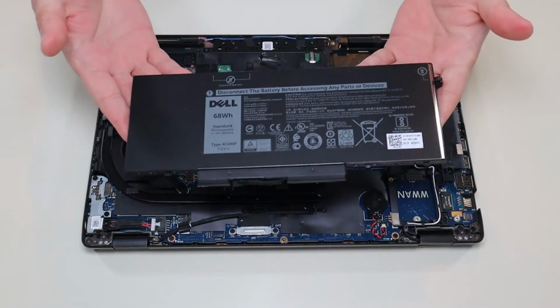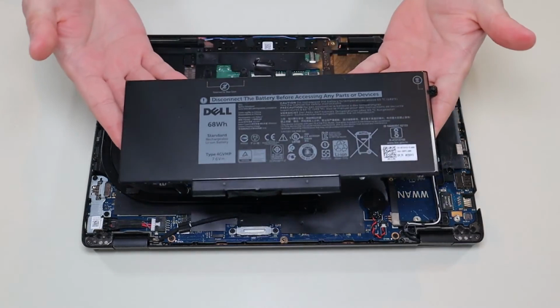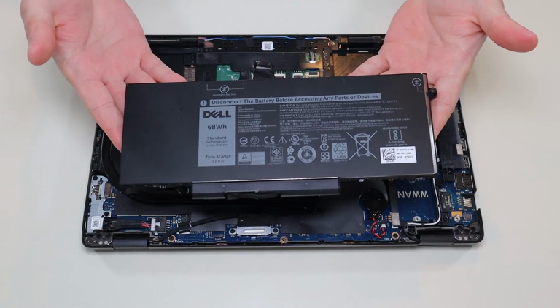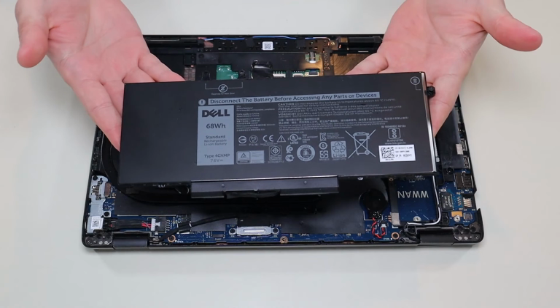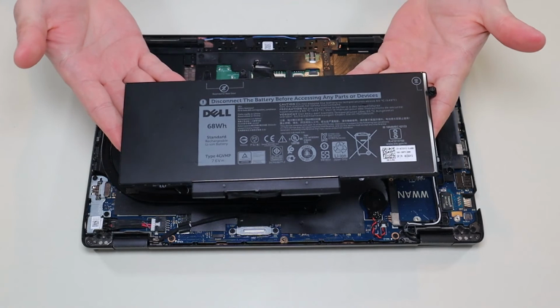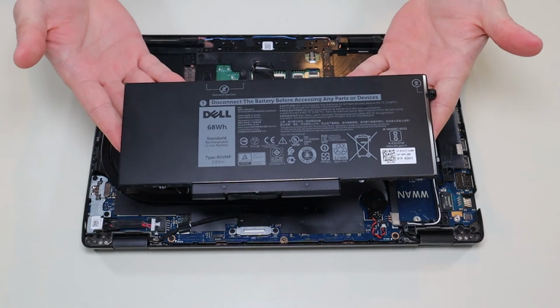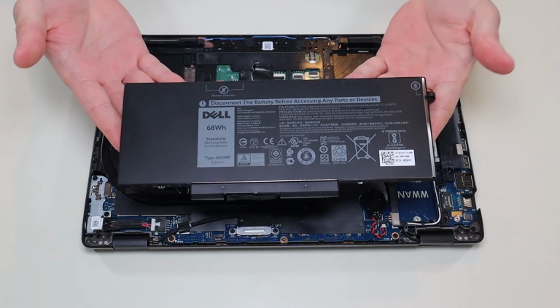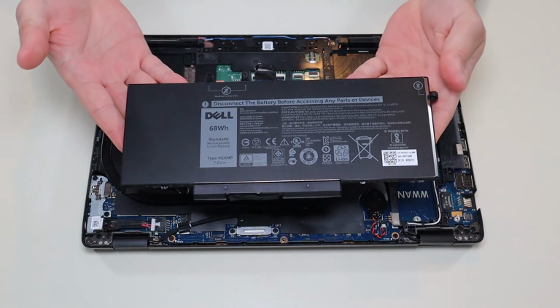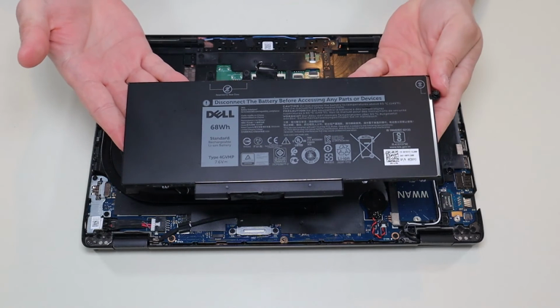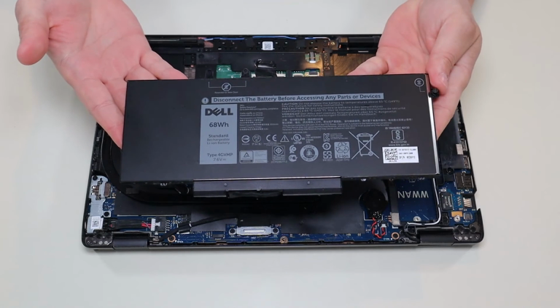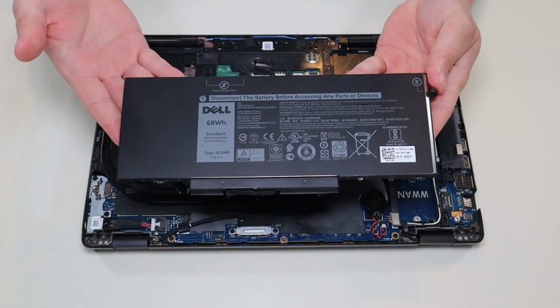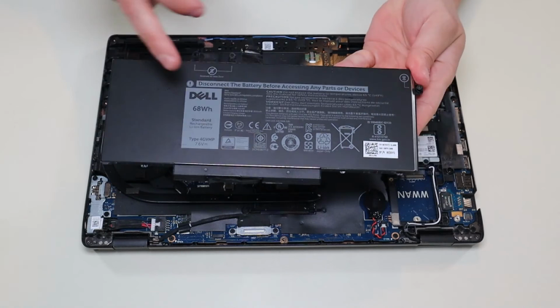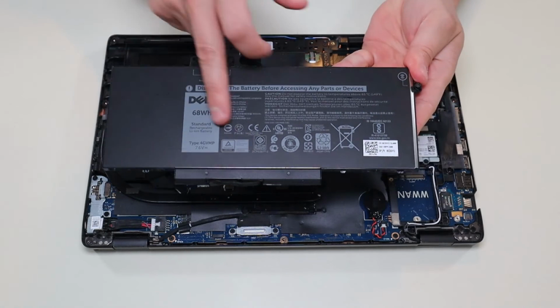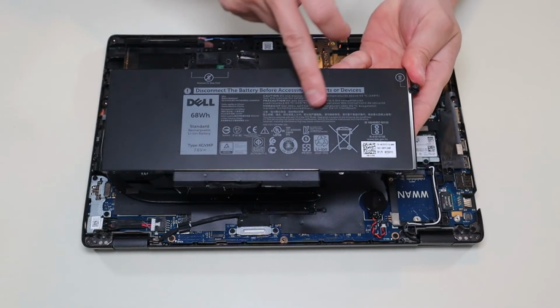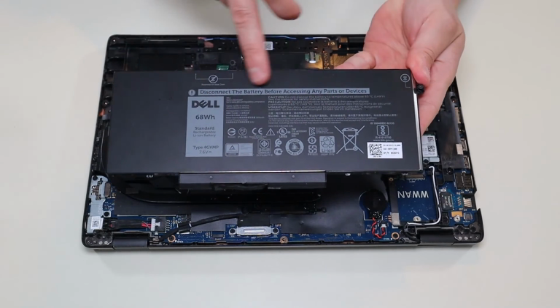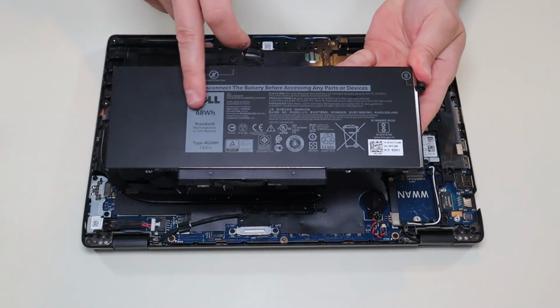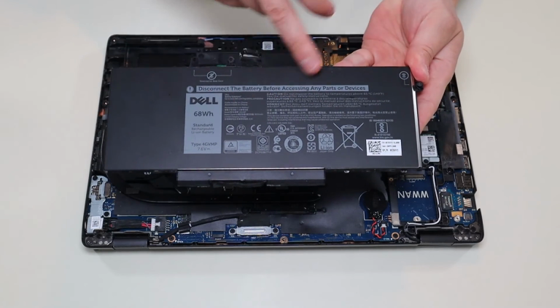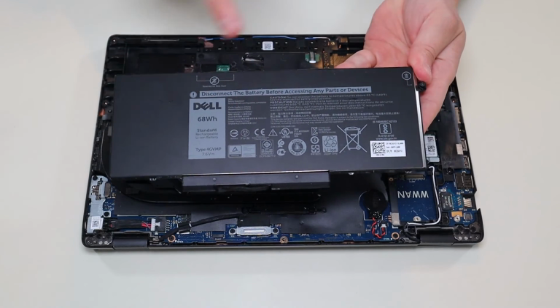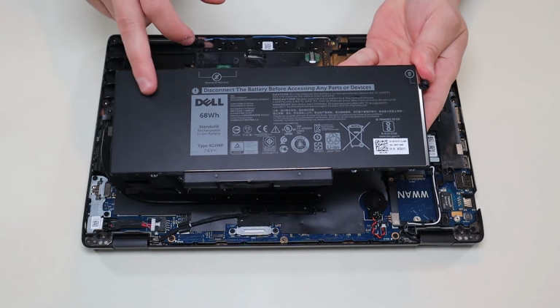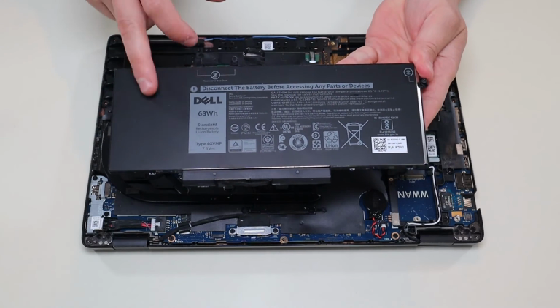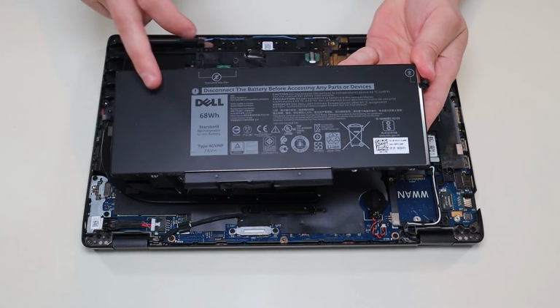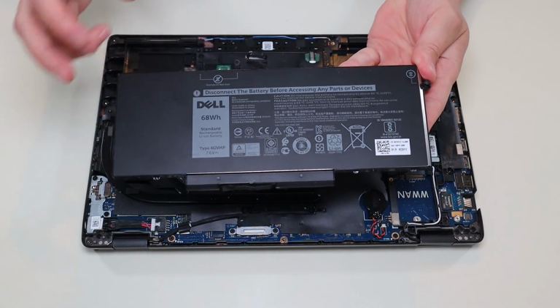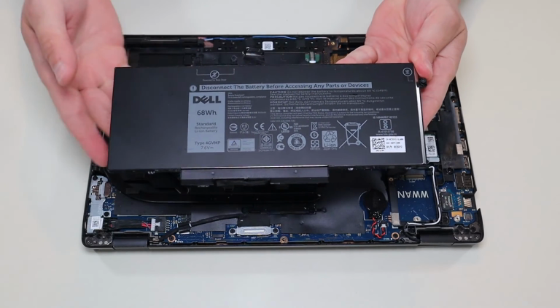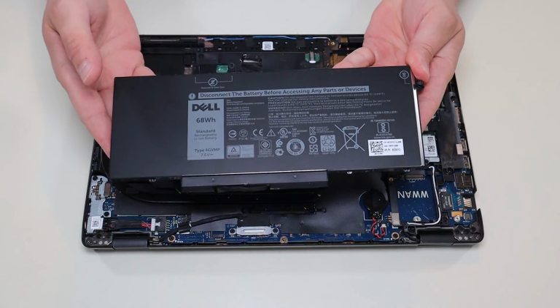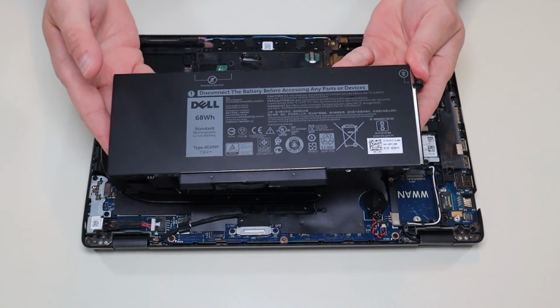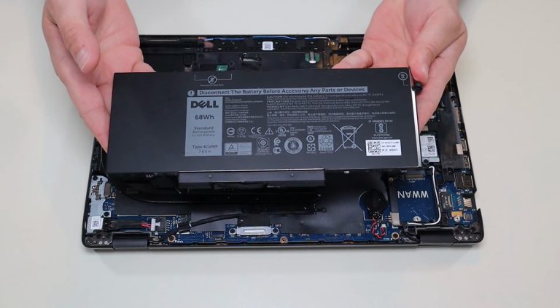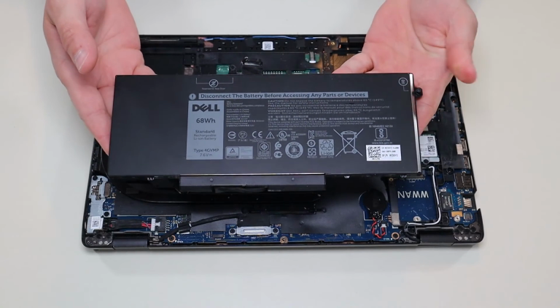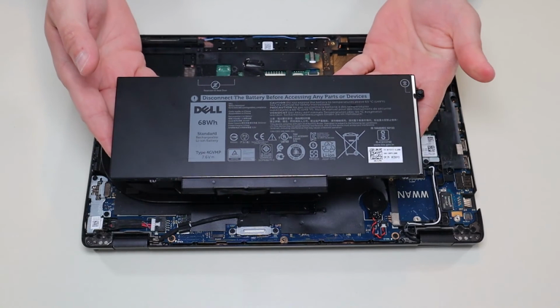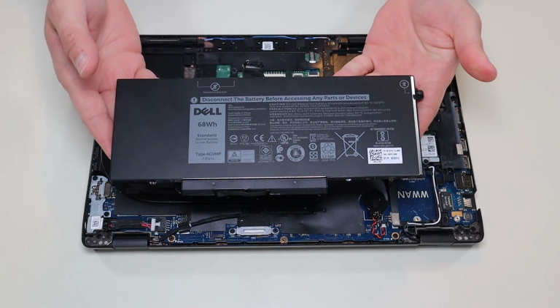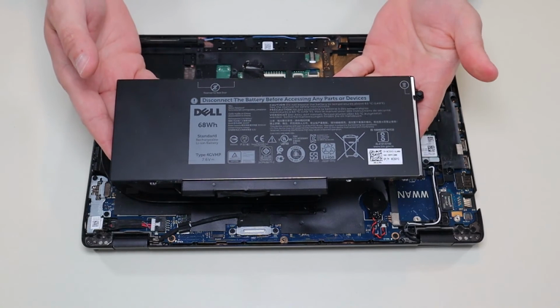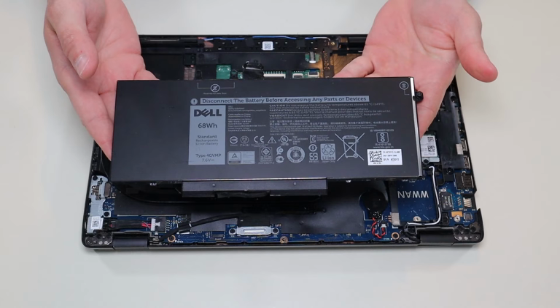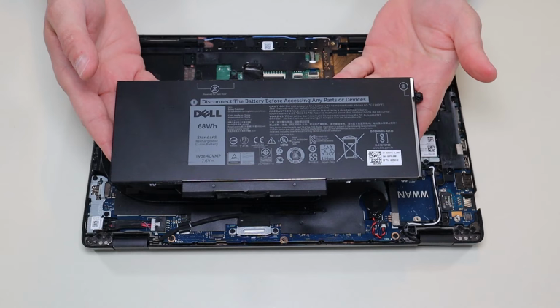And that's how you'd remove your battery. I'll have the battery specs for this below in the description.